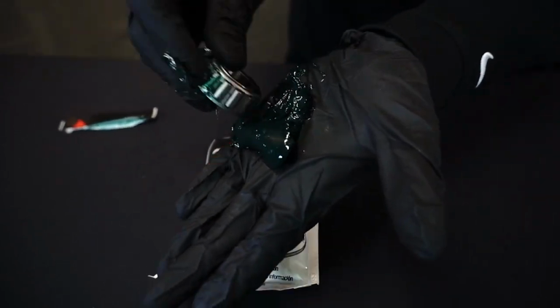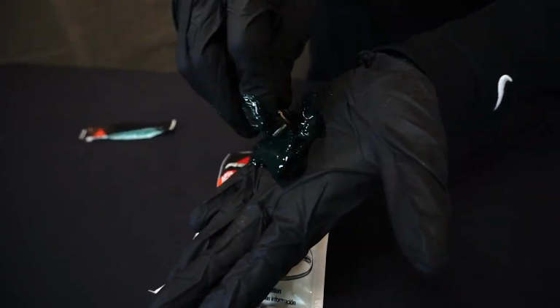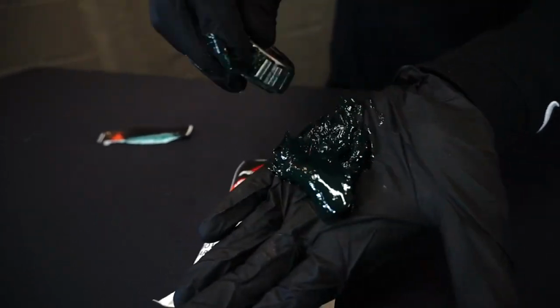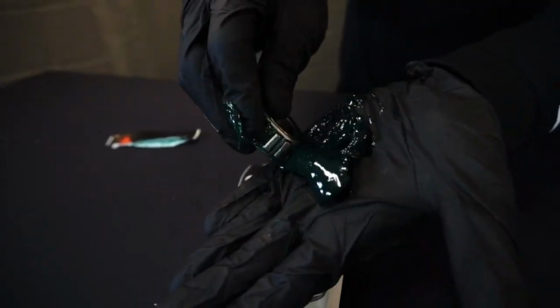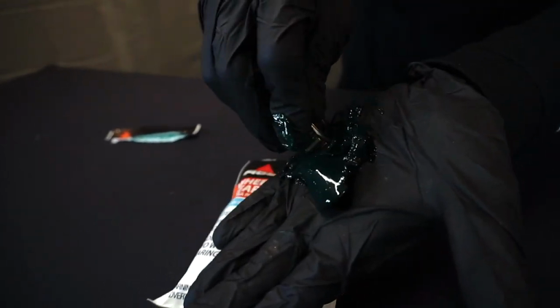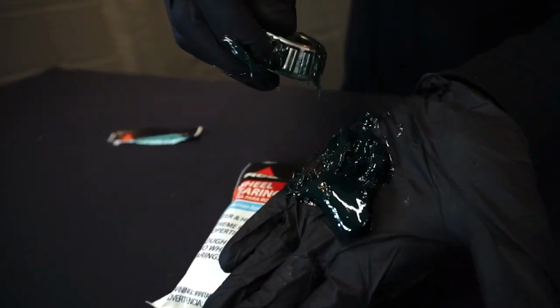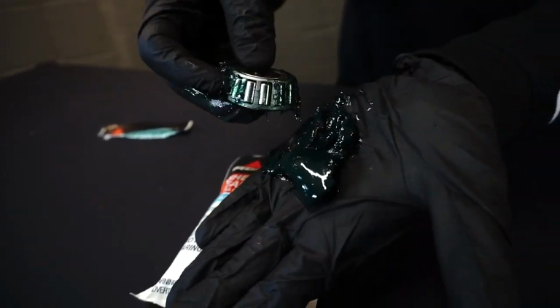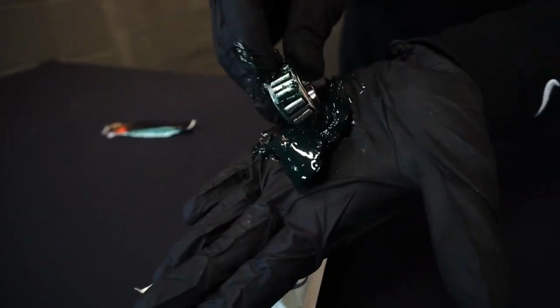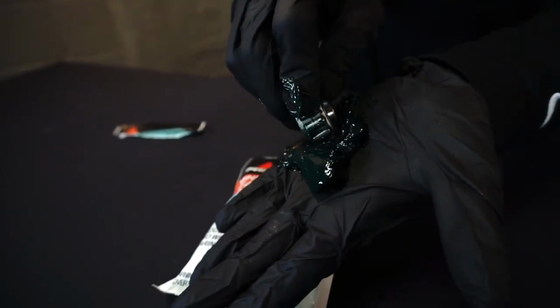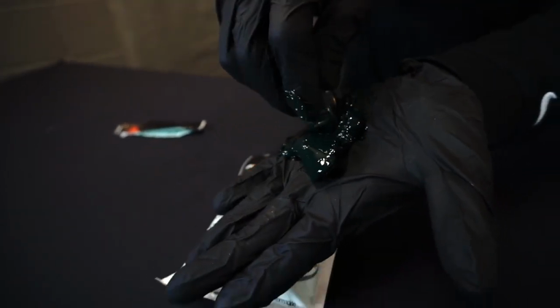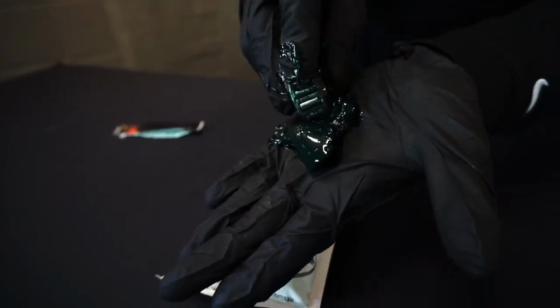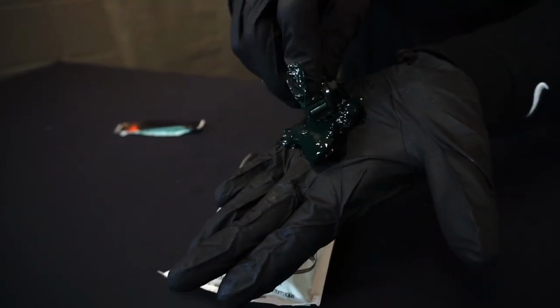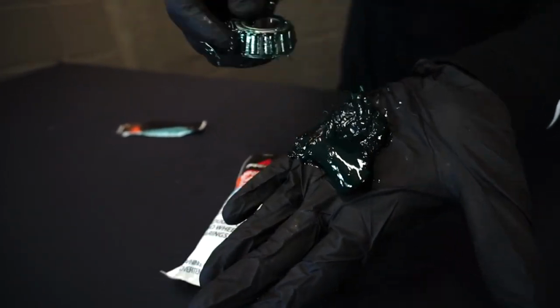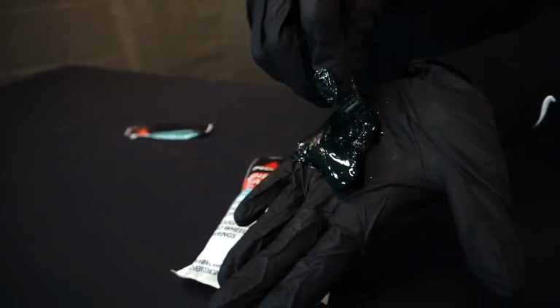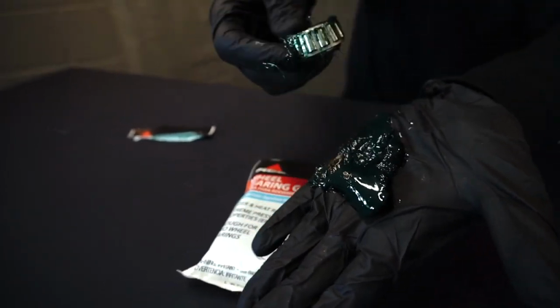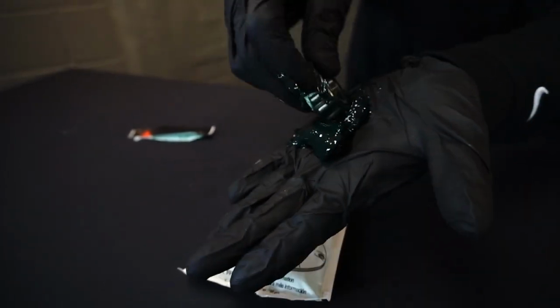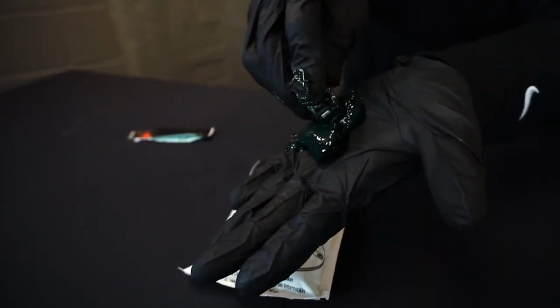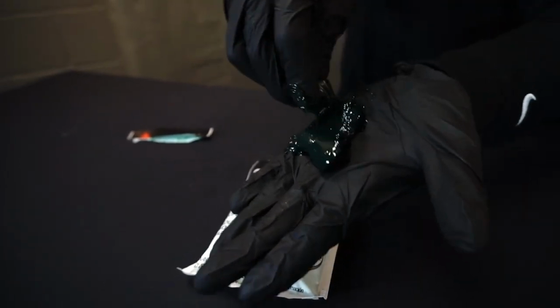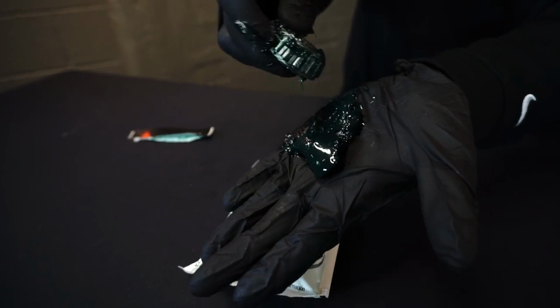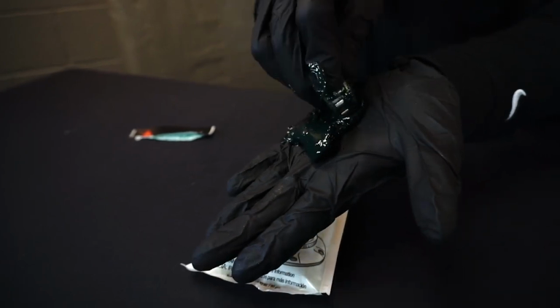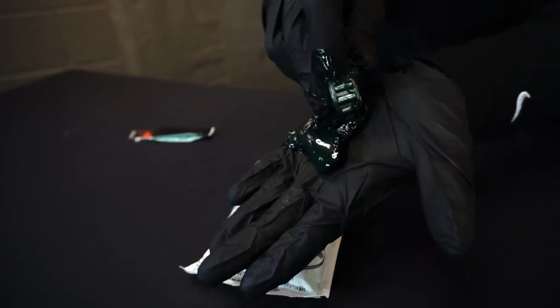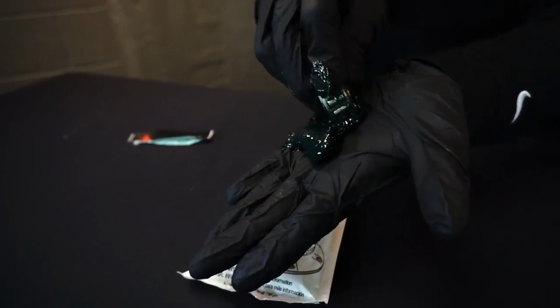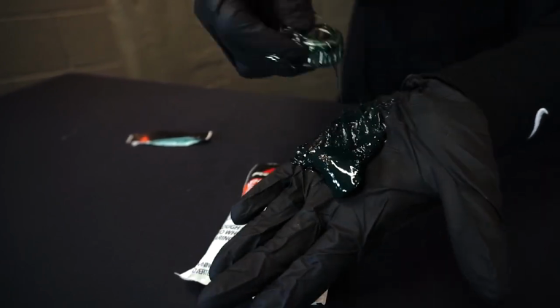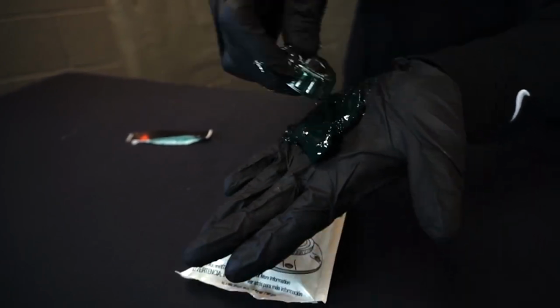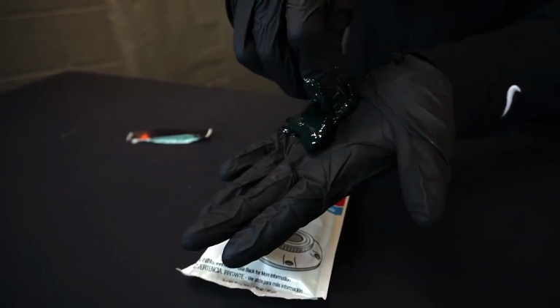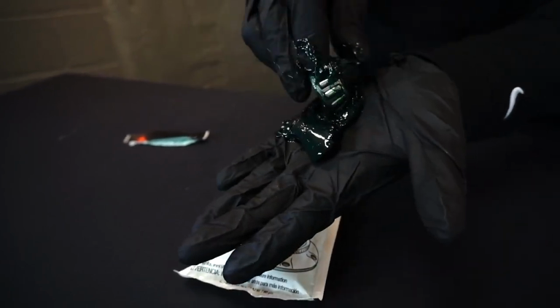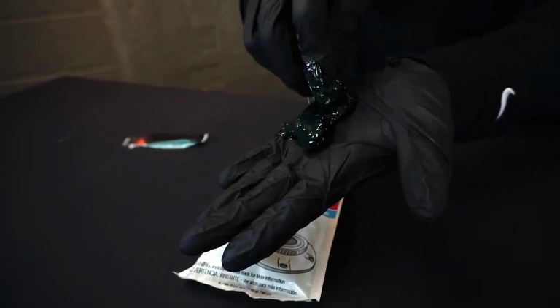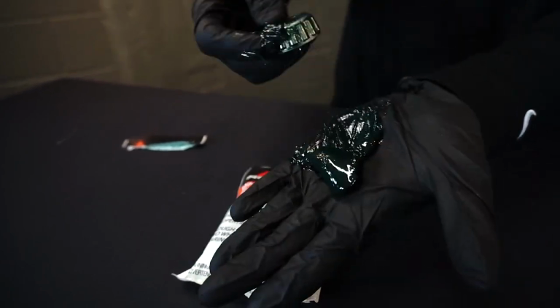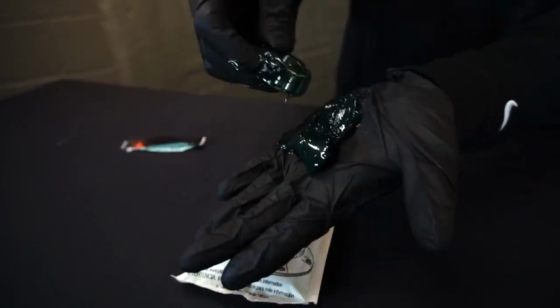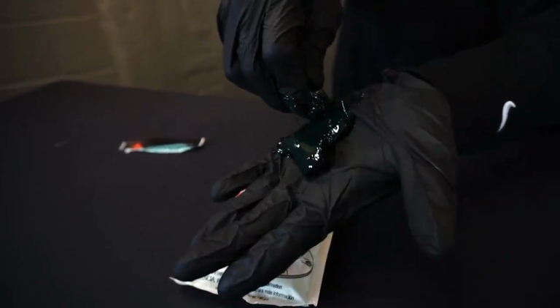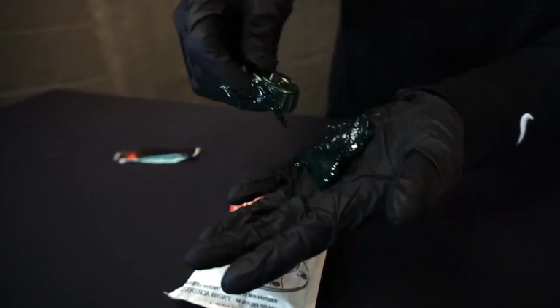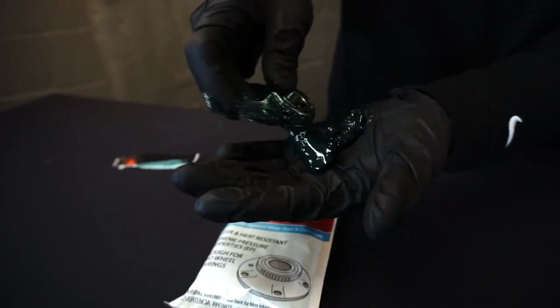As you can see, it's a little messy, but we have grease everywhere in each roller bearing, inside.